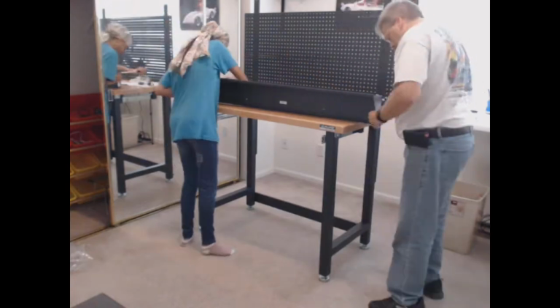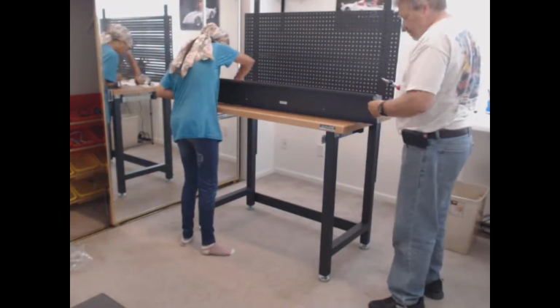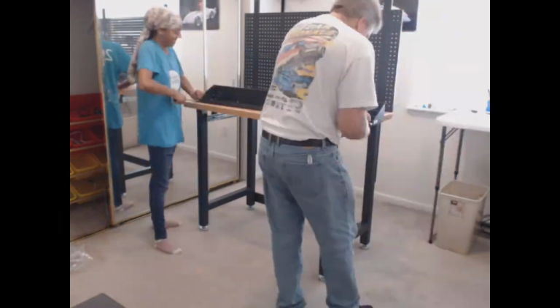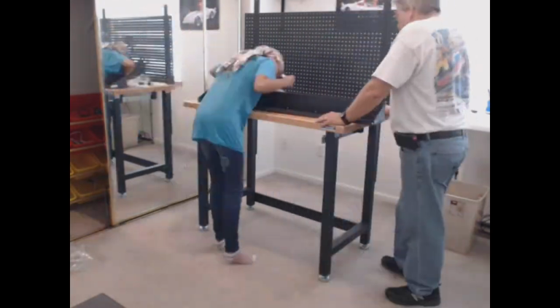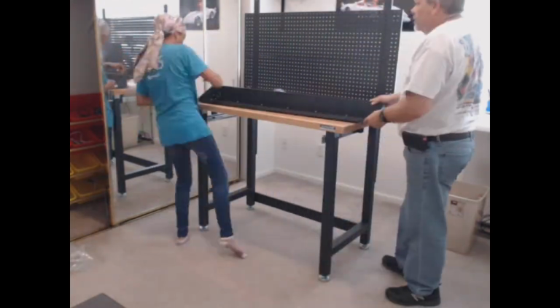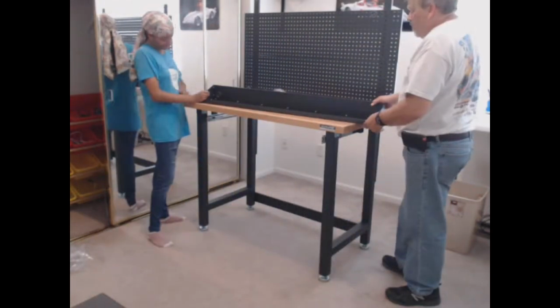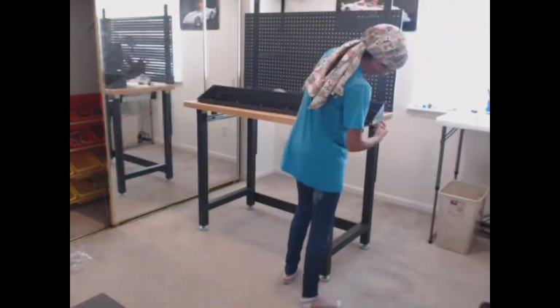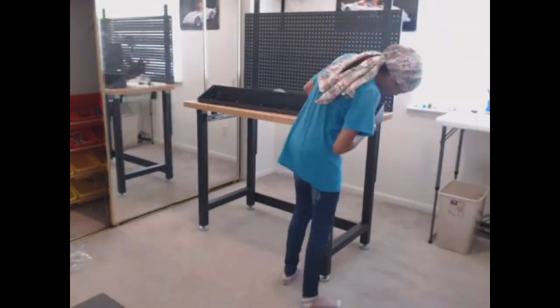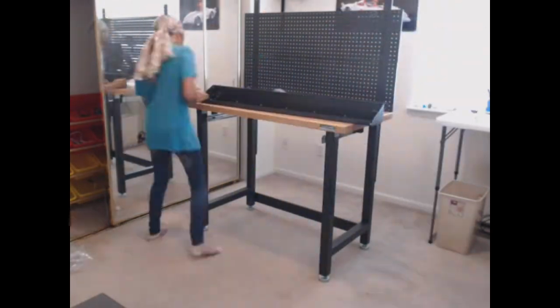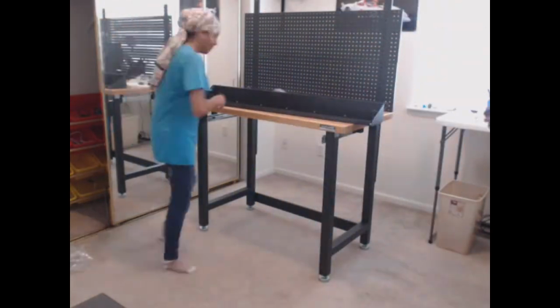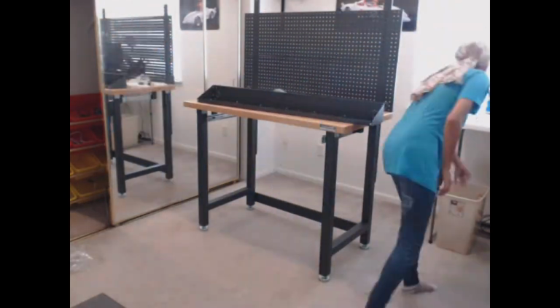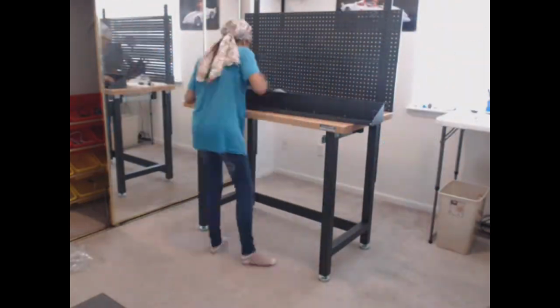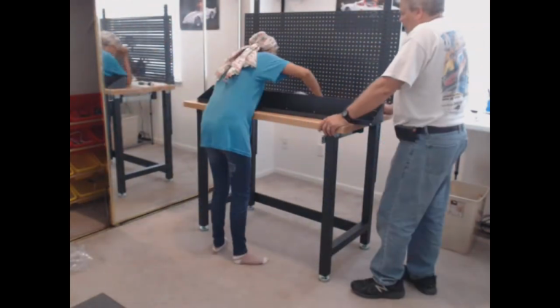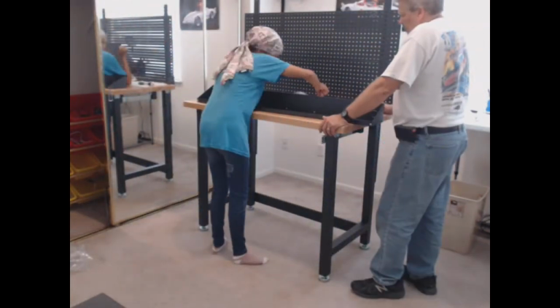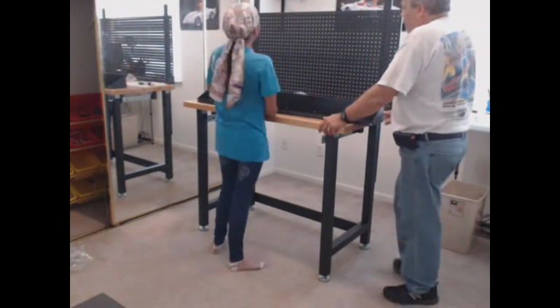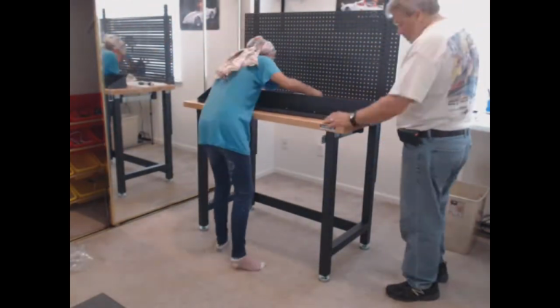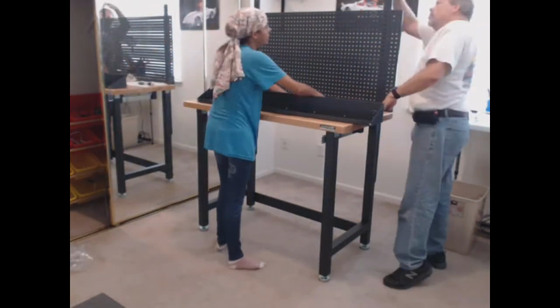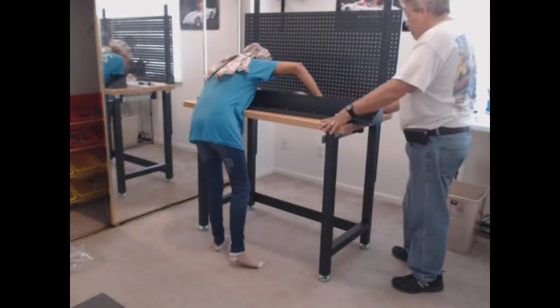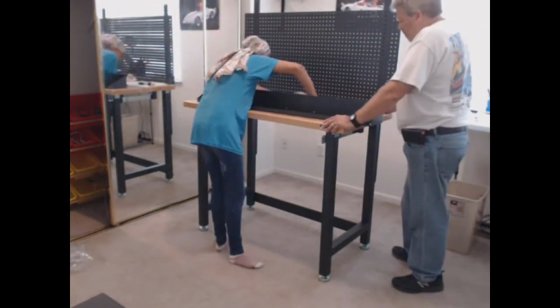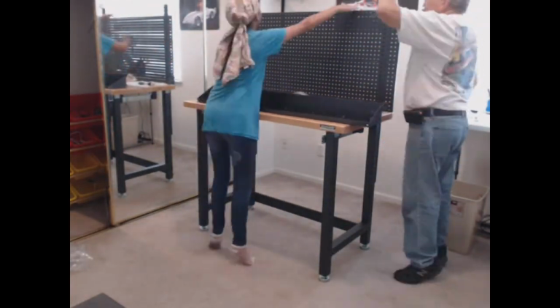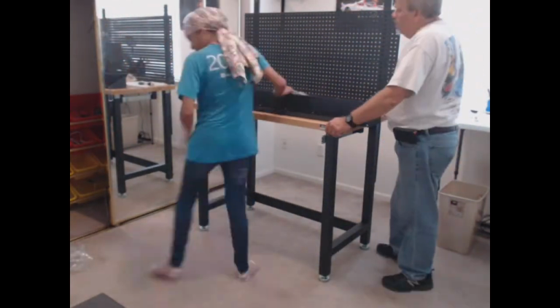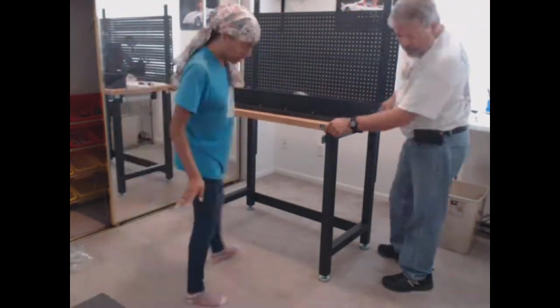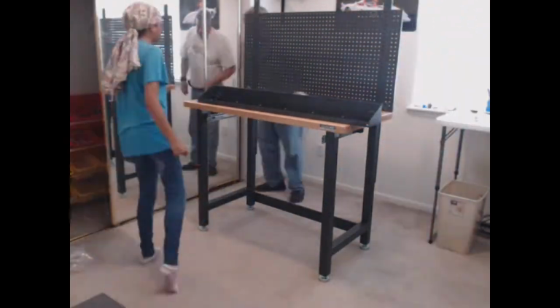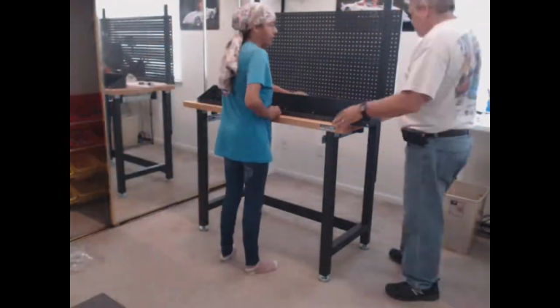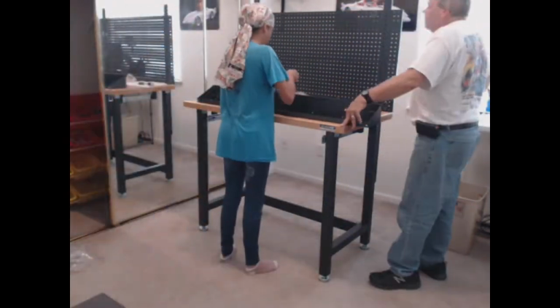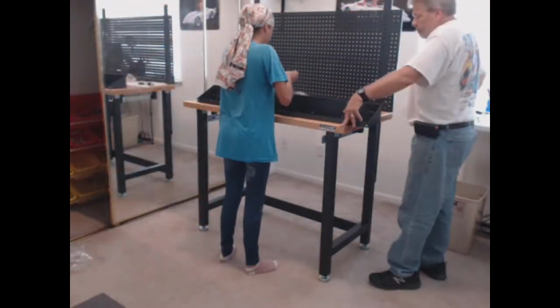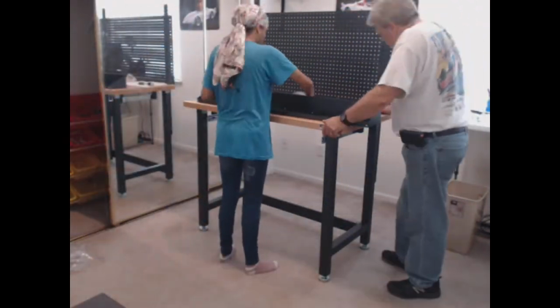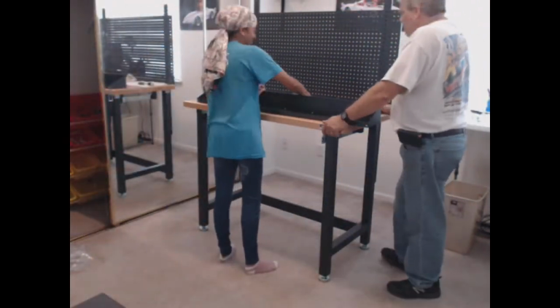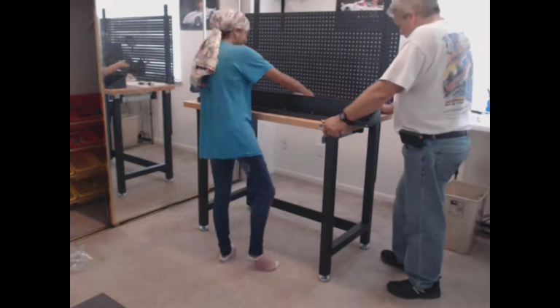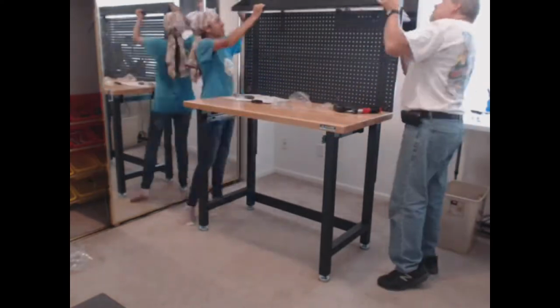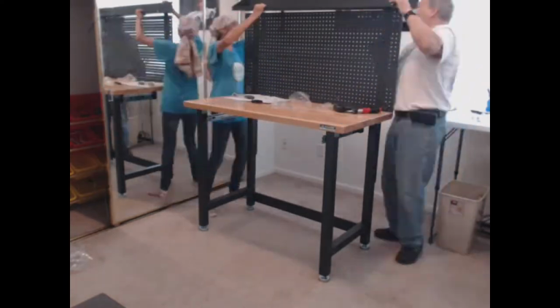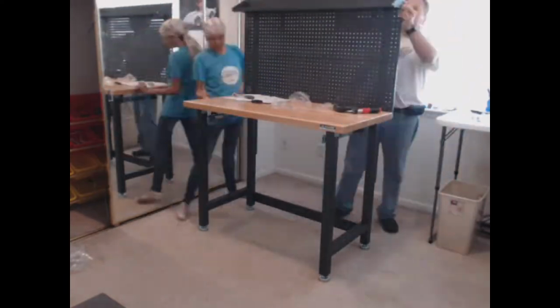Other than that, assembling this was great. It took us around three hours to assemble.